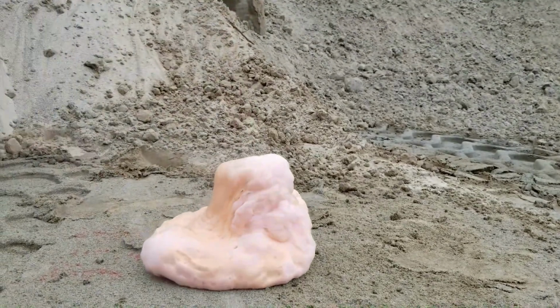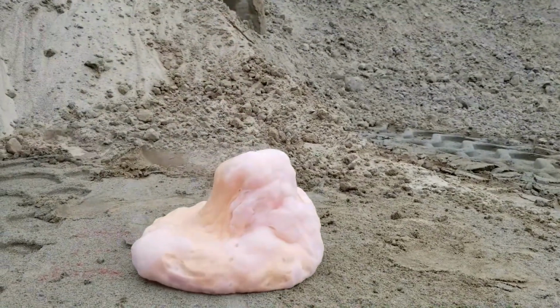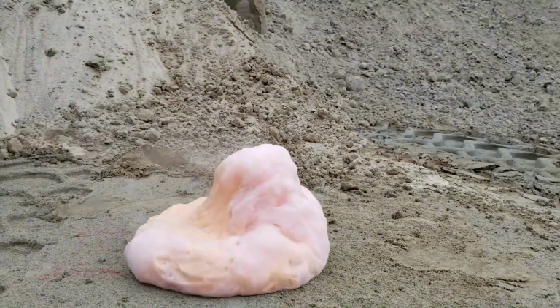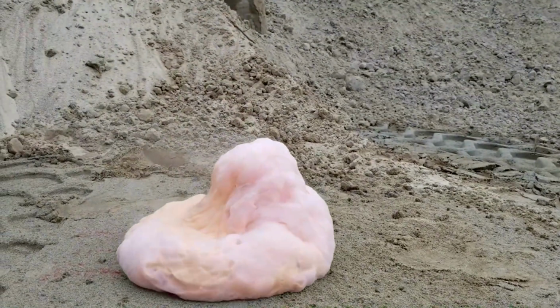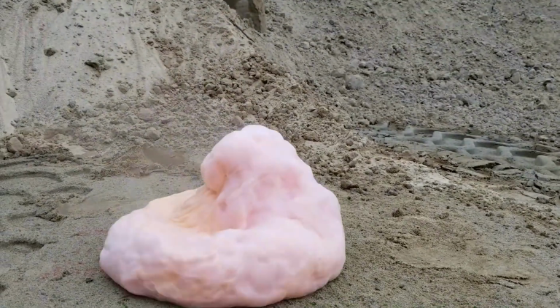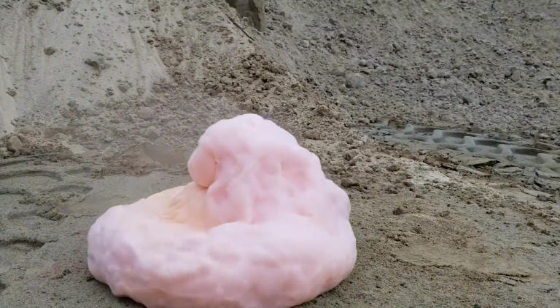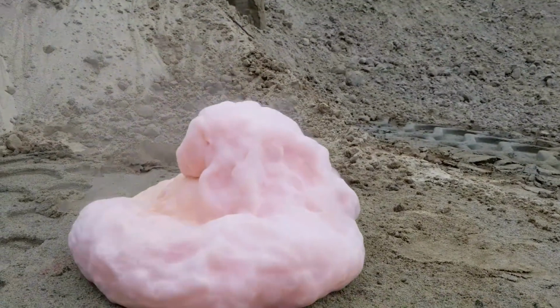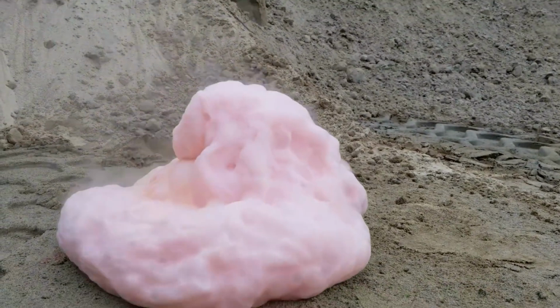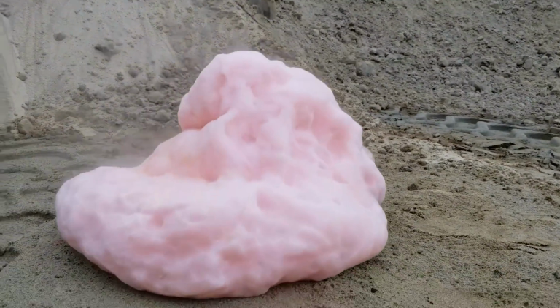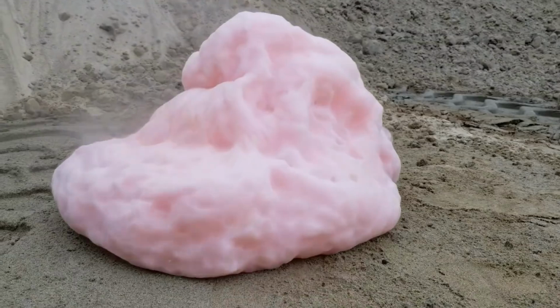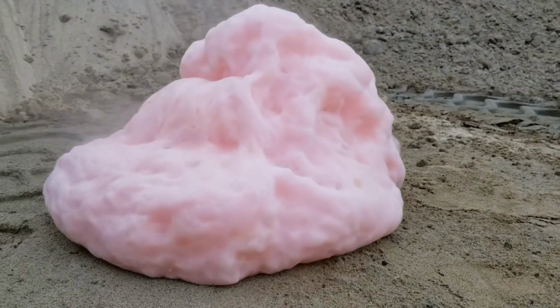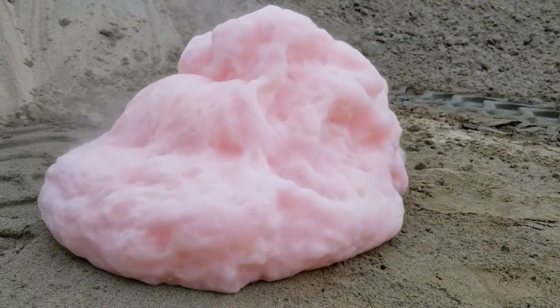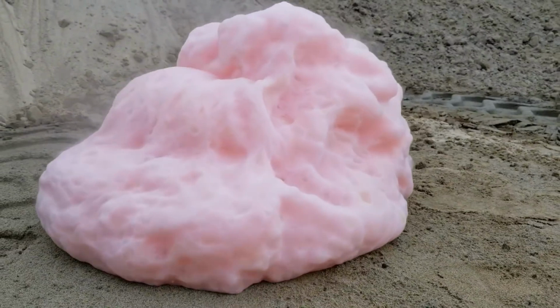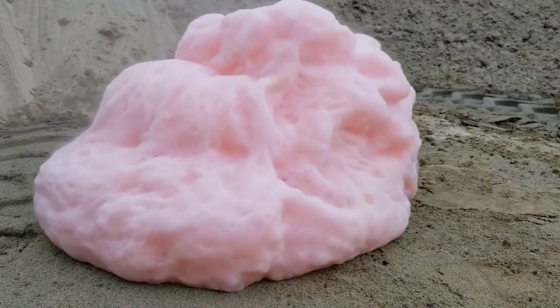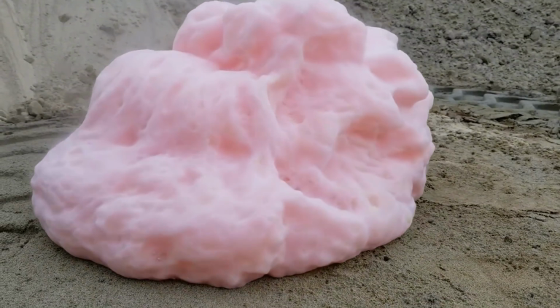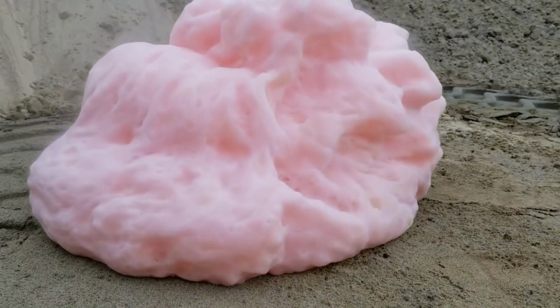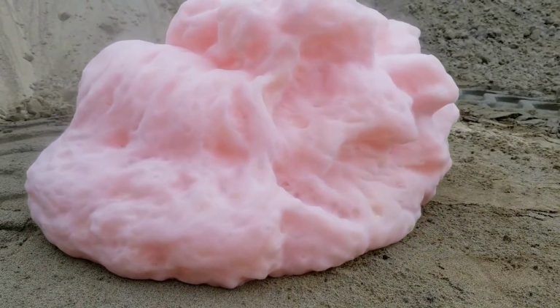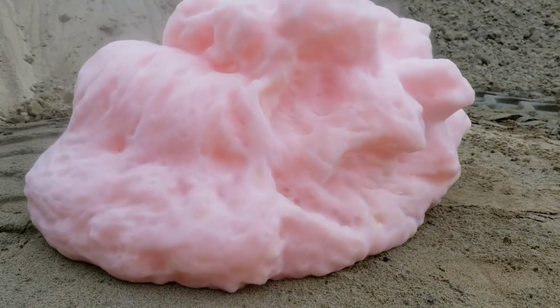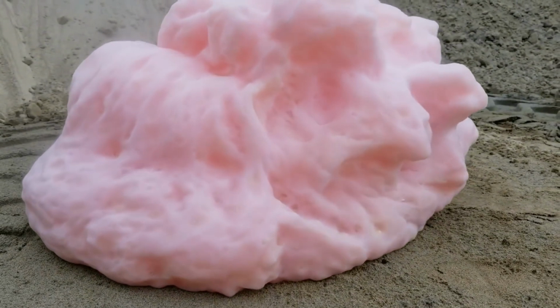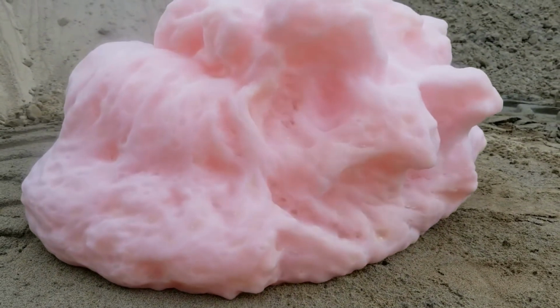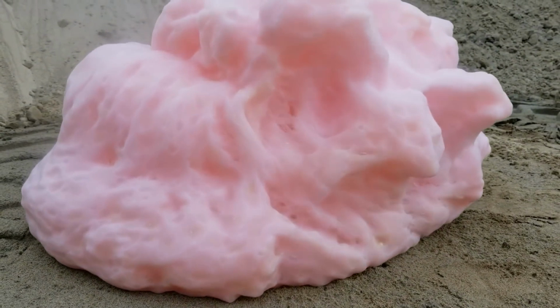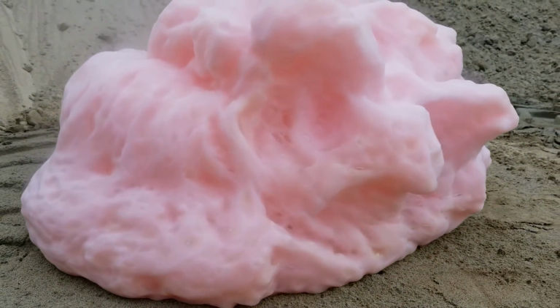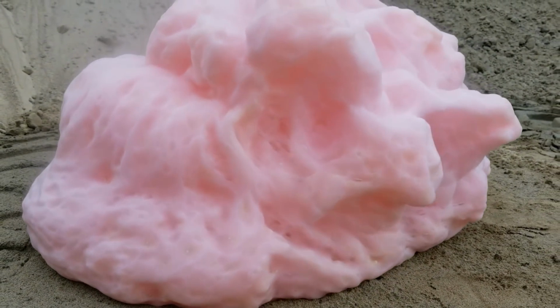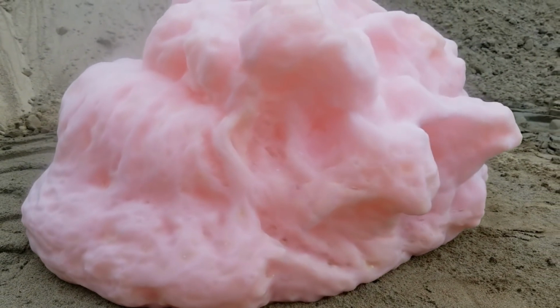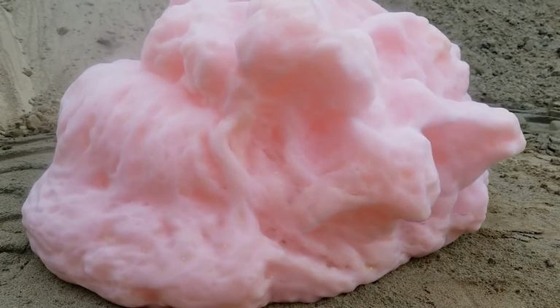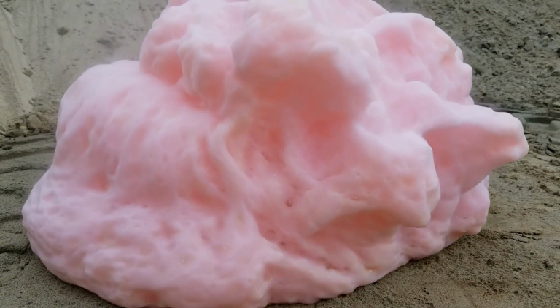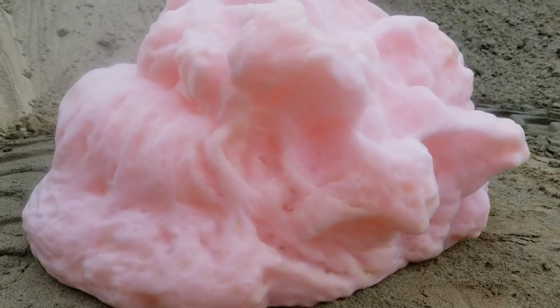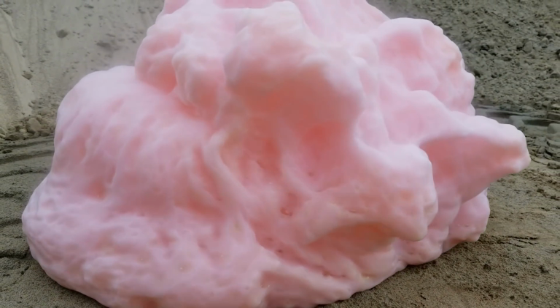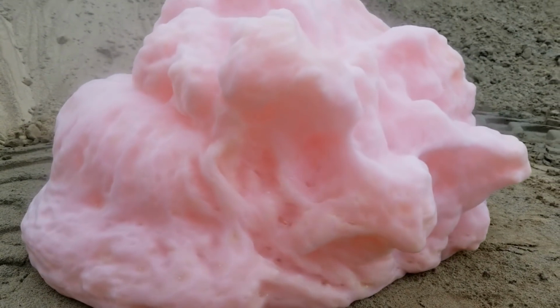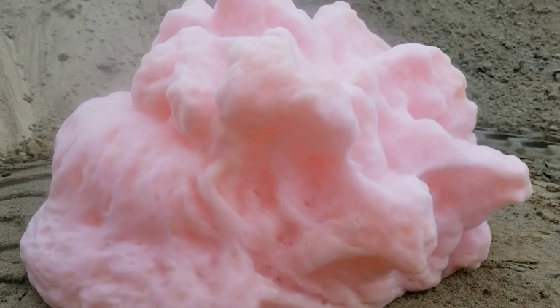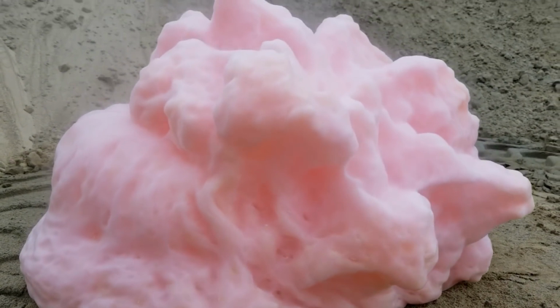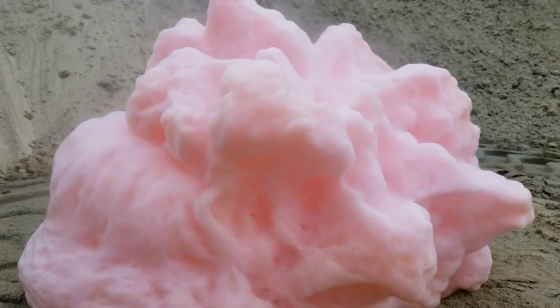After seeing the result I found that the foam looks just like a flower. Do you agree with me?